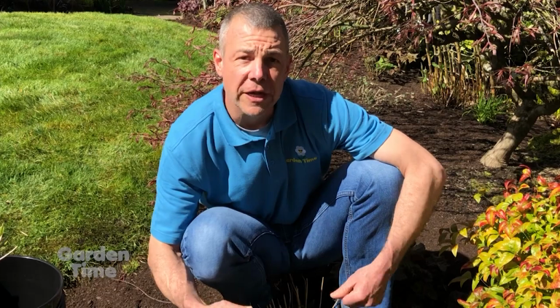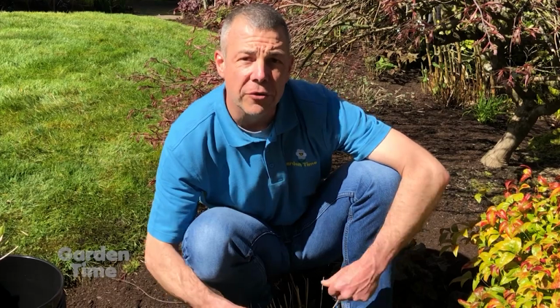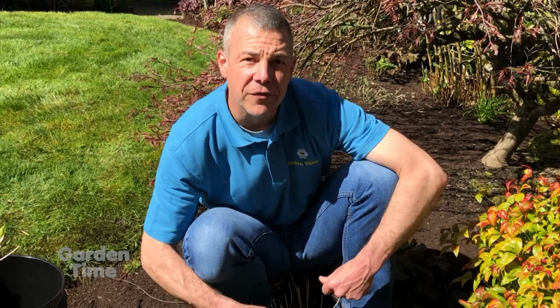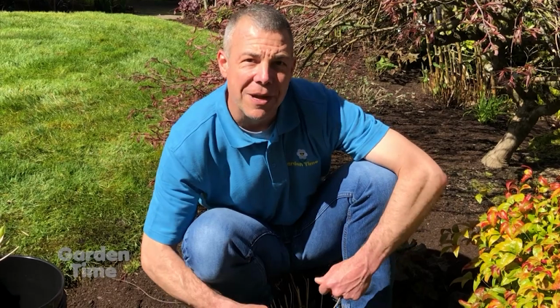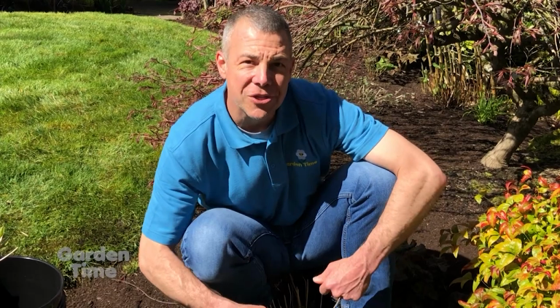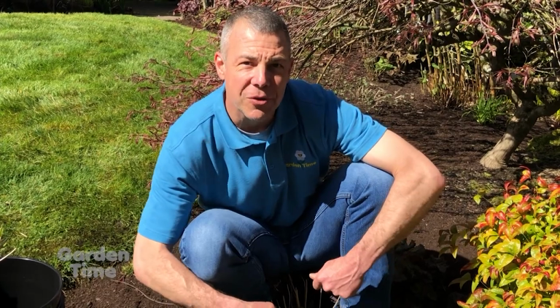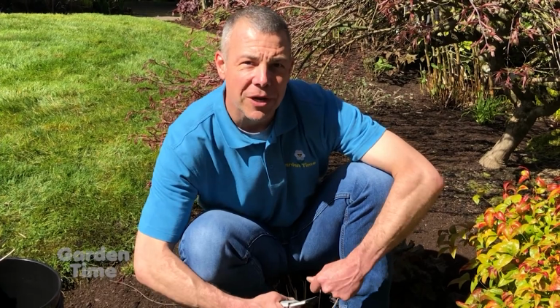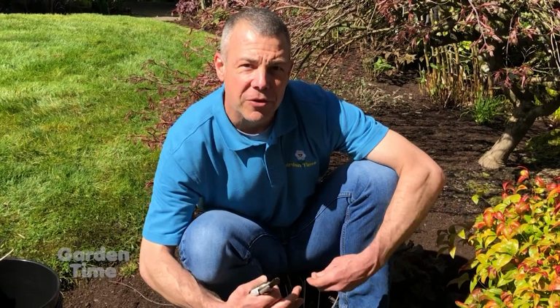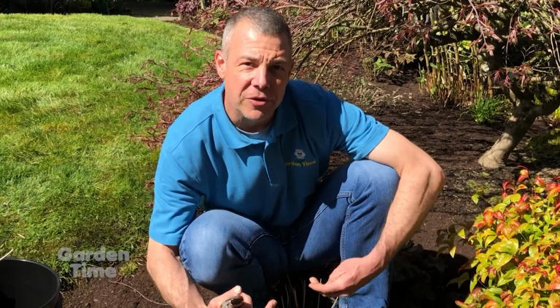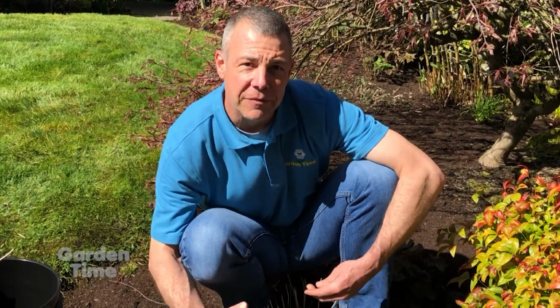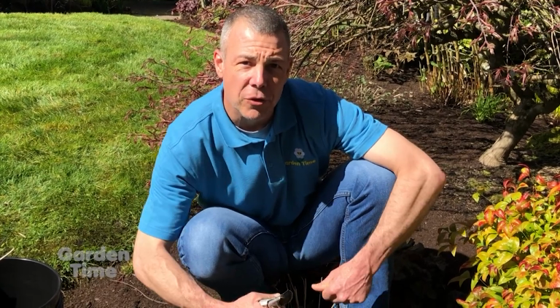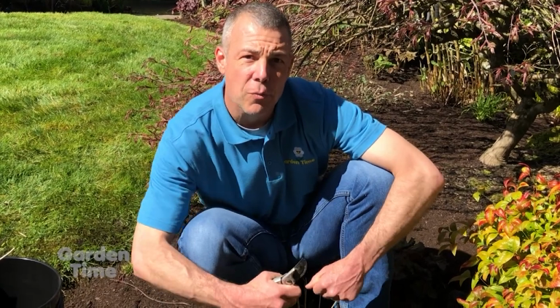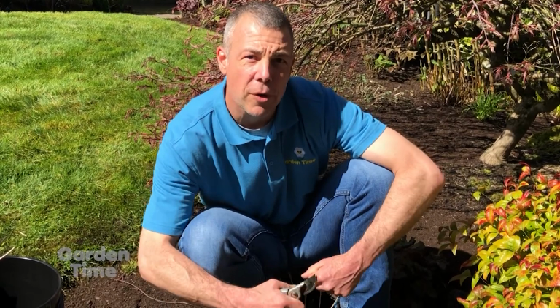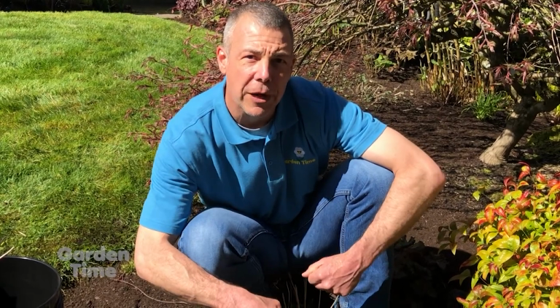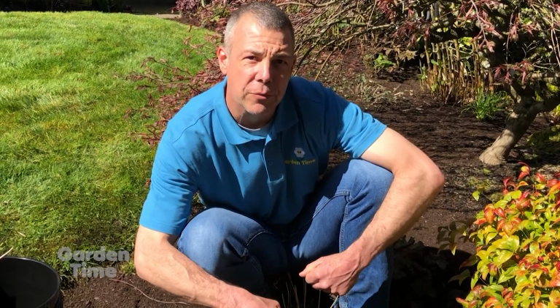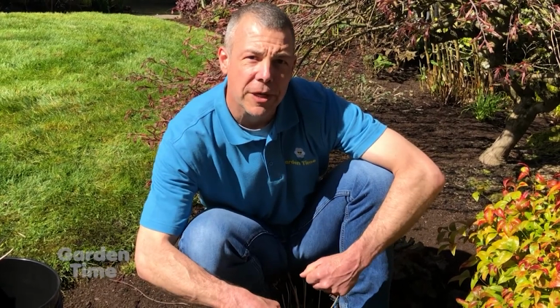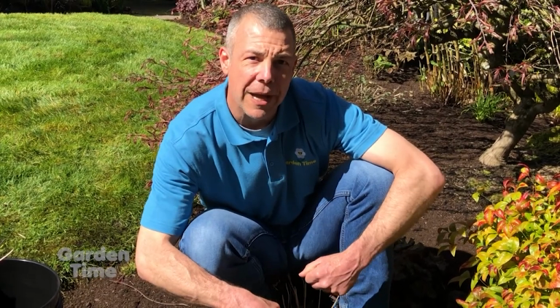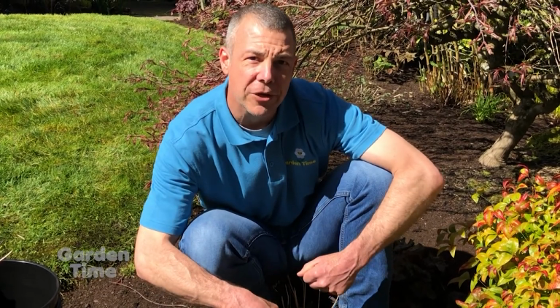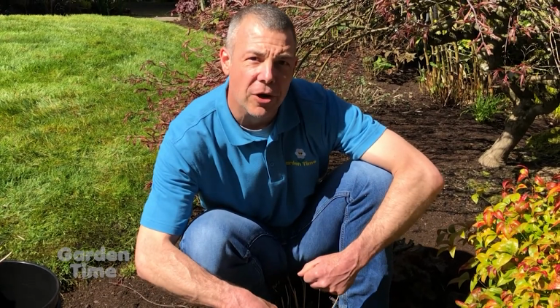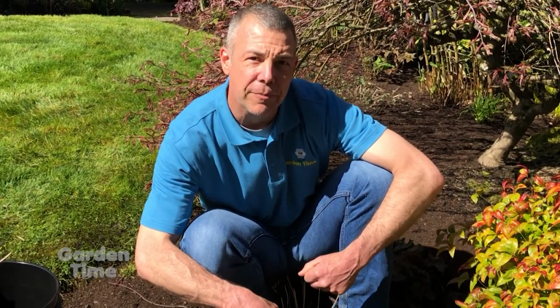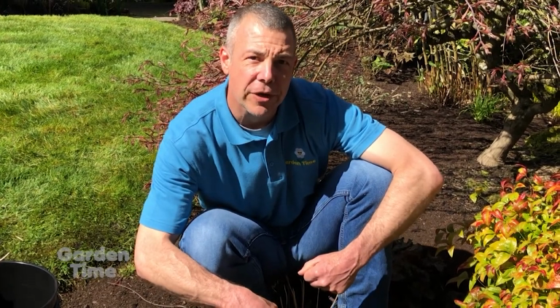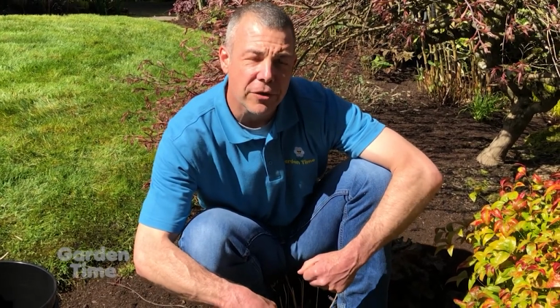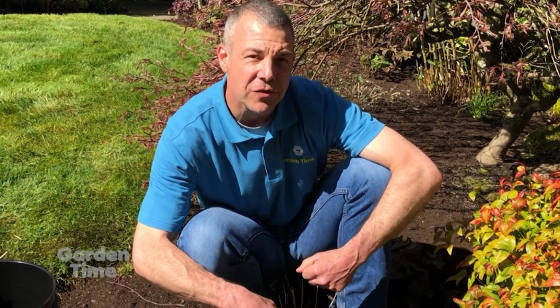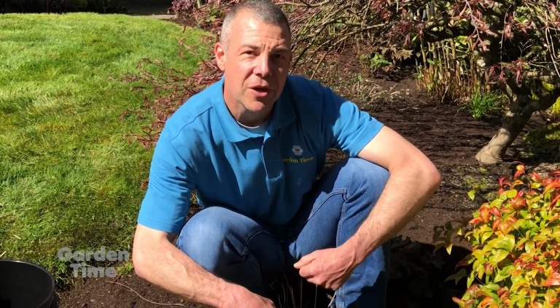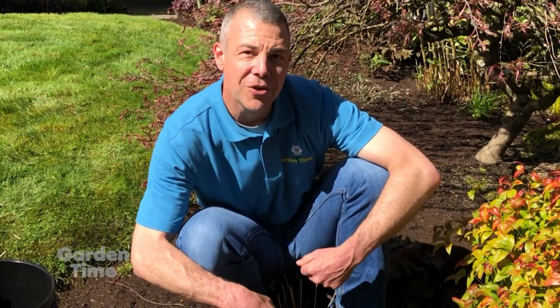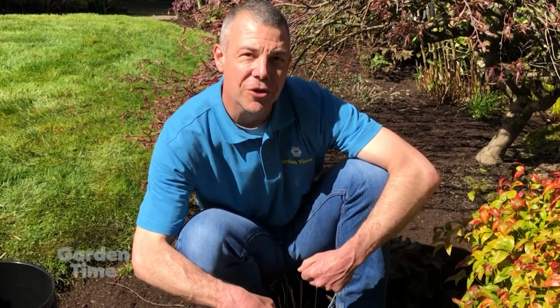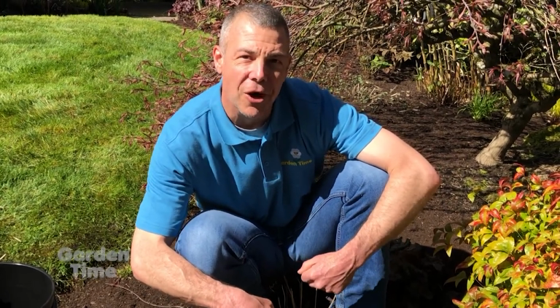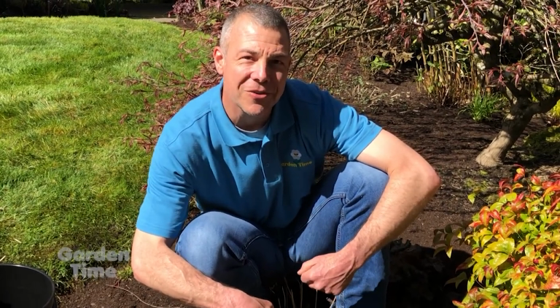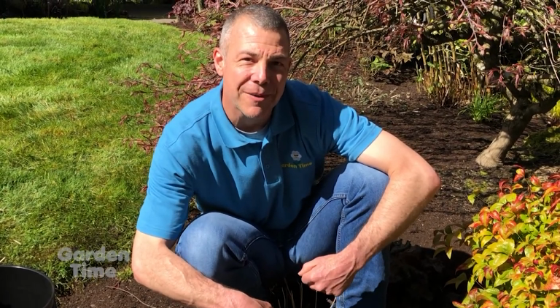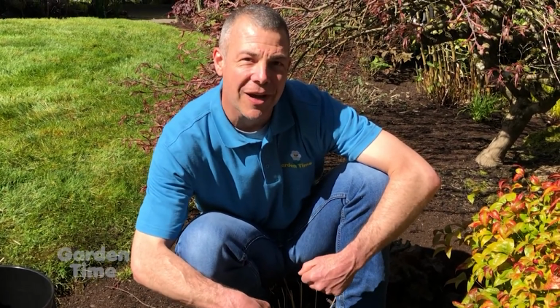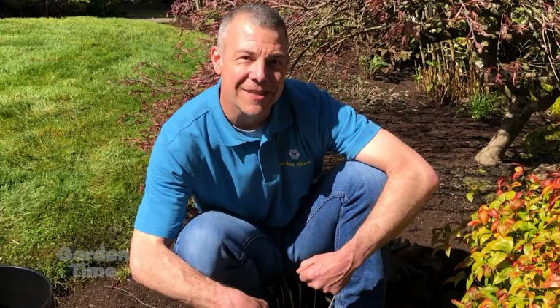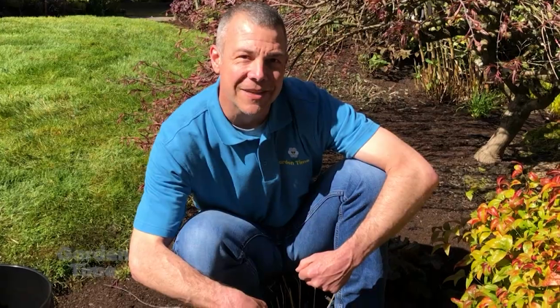For any other information or to learn more about pruning back your hardy perennials, you can go to GardenTime.tv.